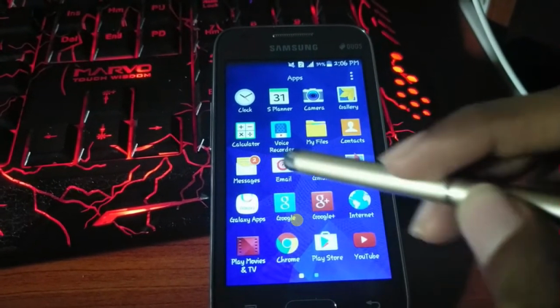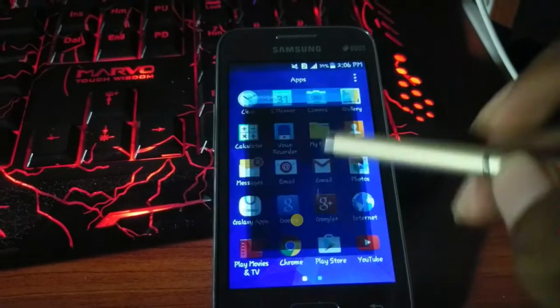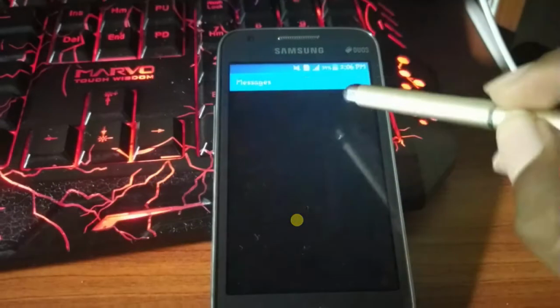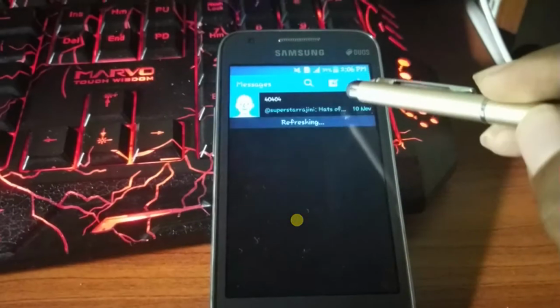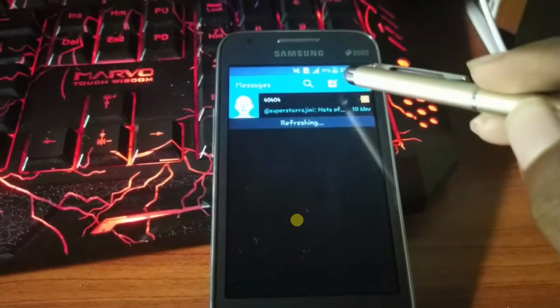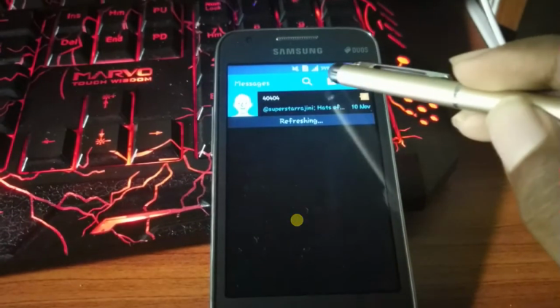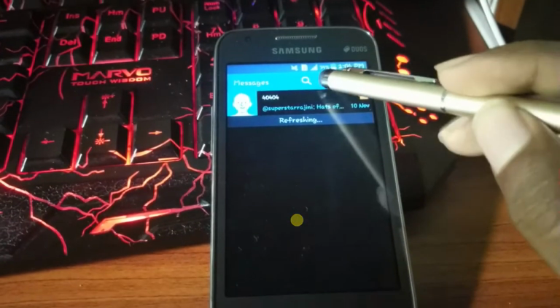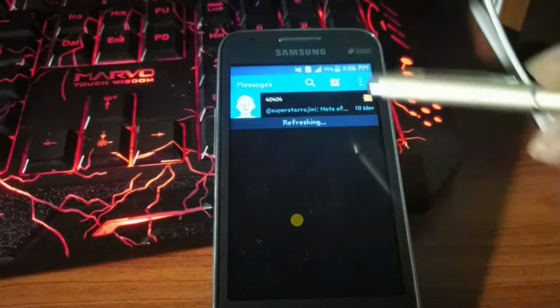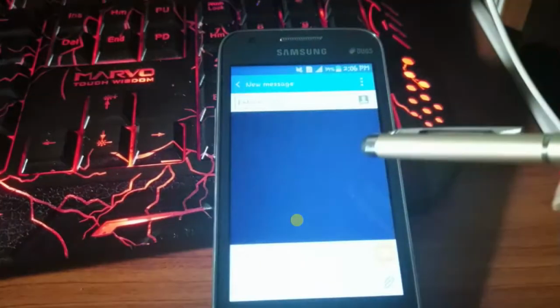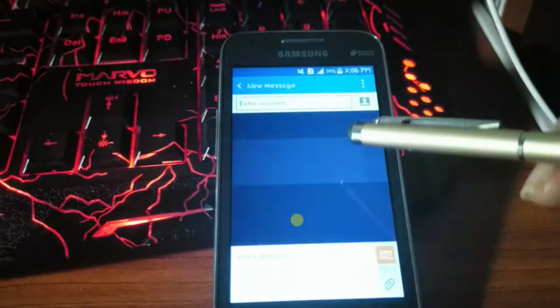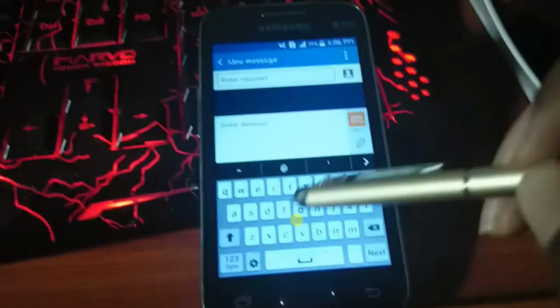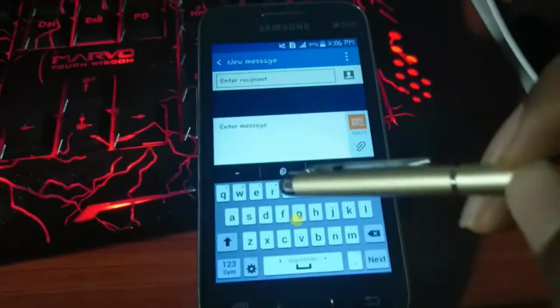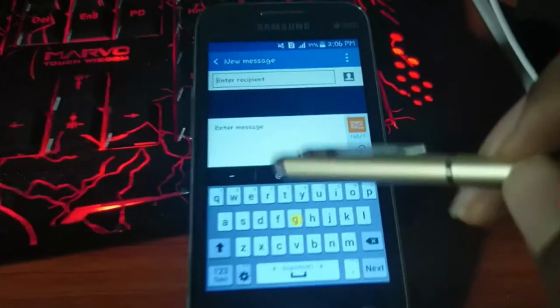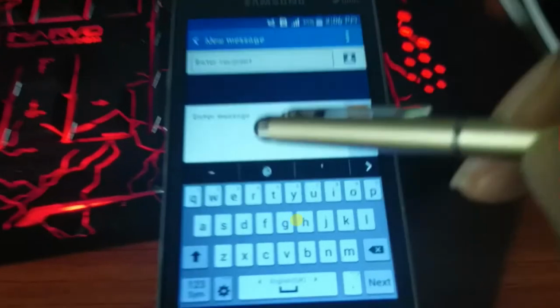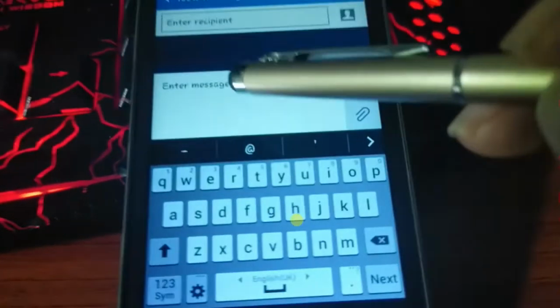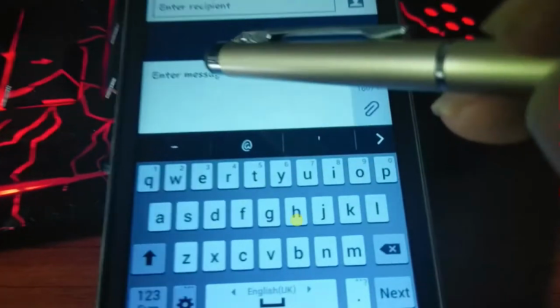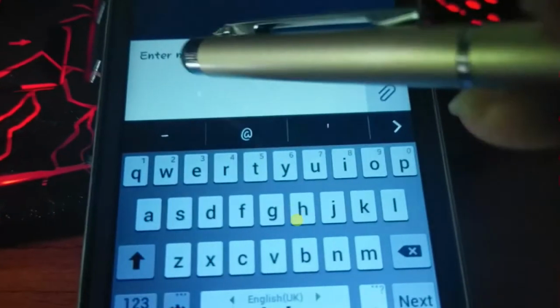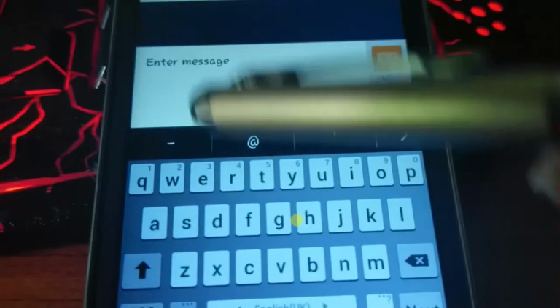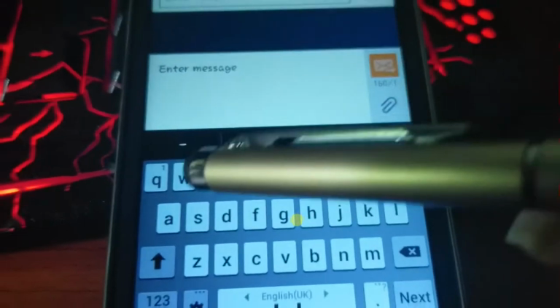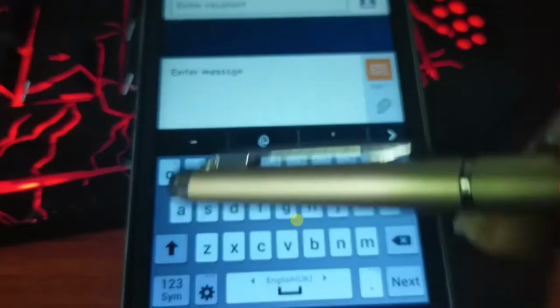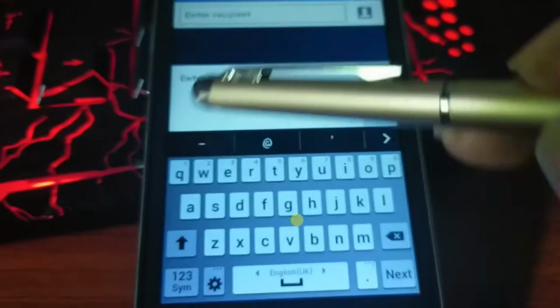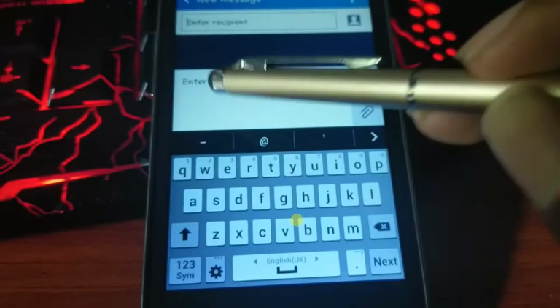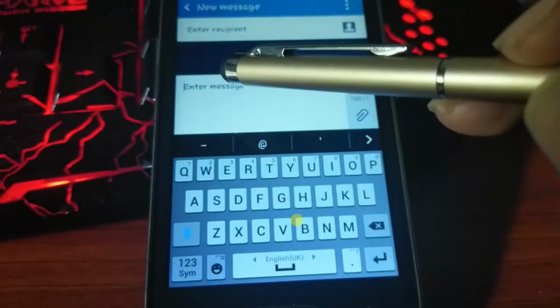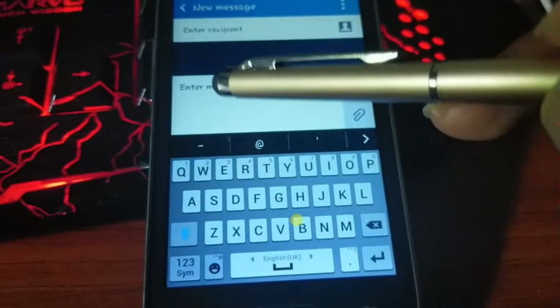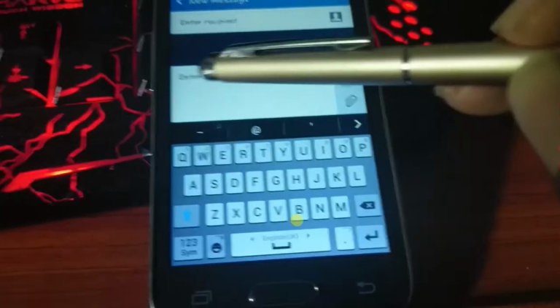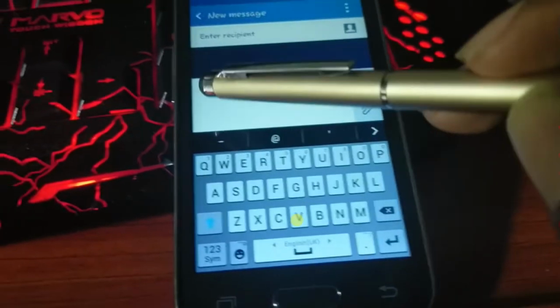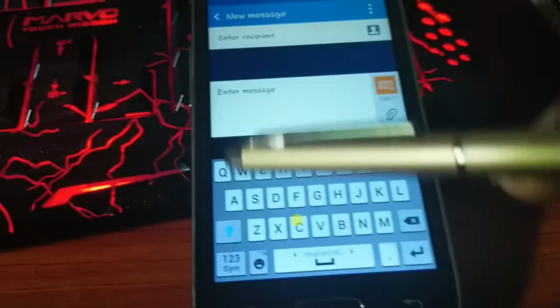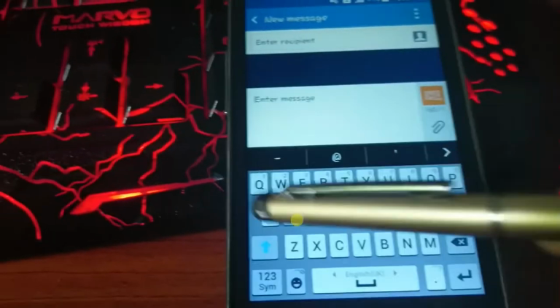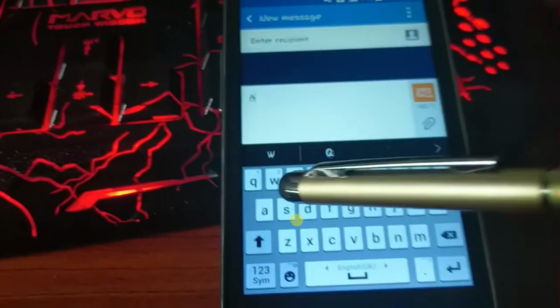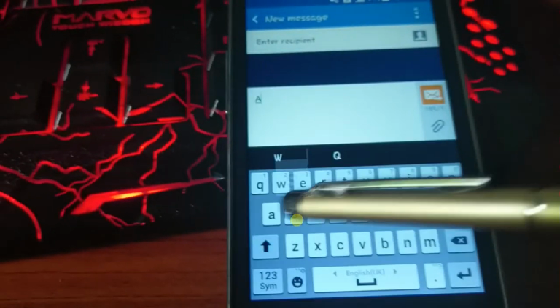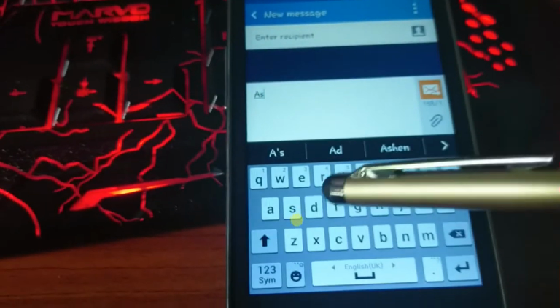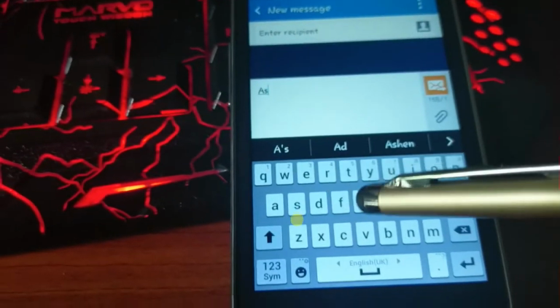Hello. When we go to the touch pen, we can use the touch pen.